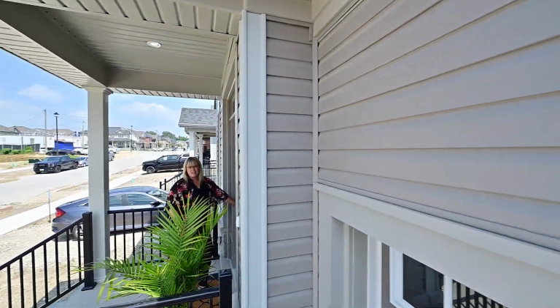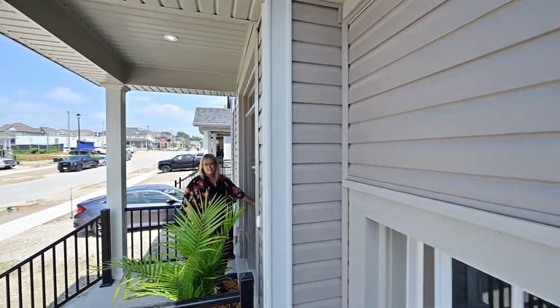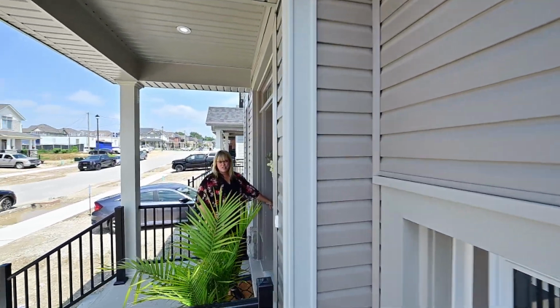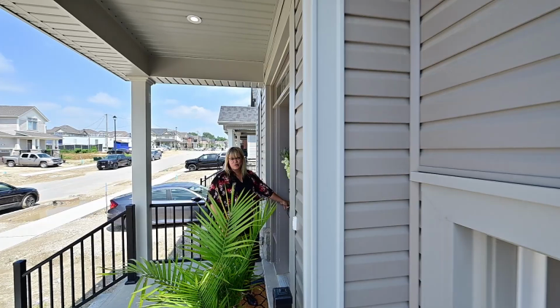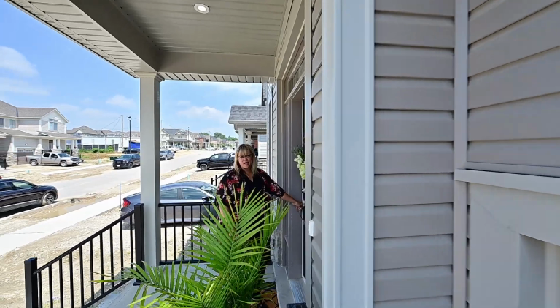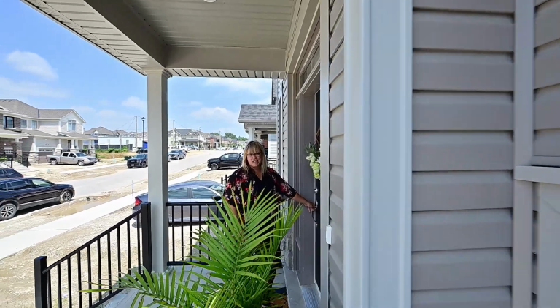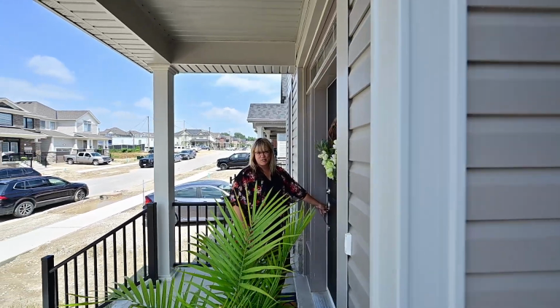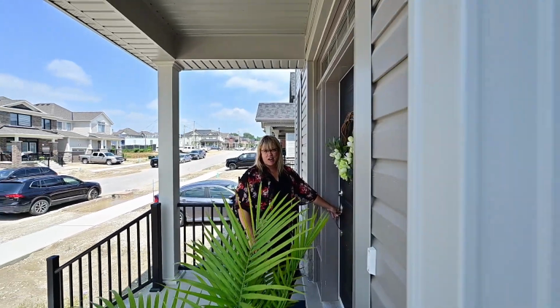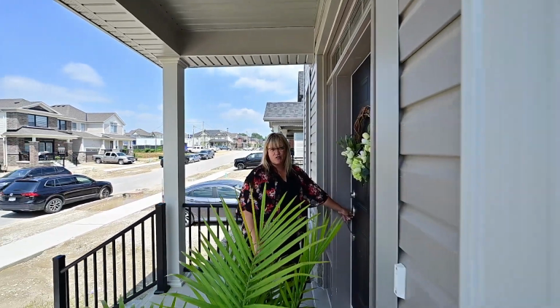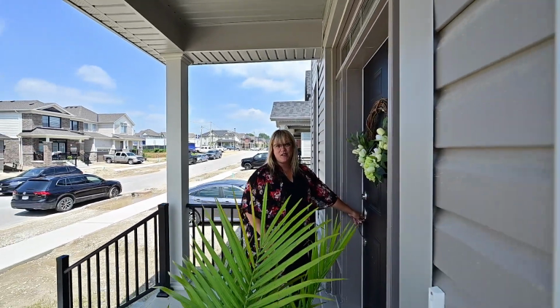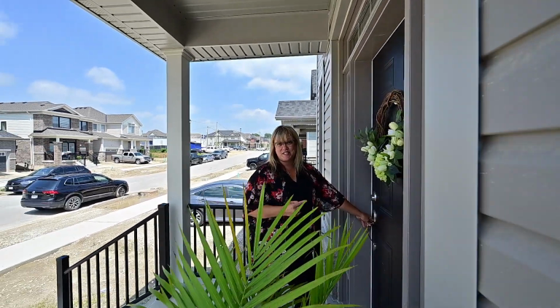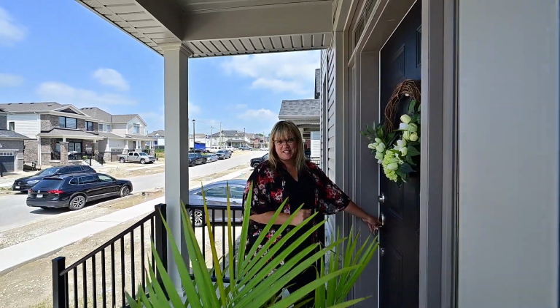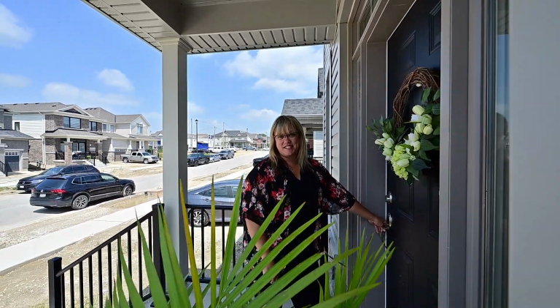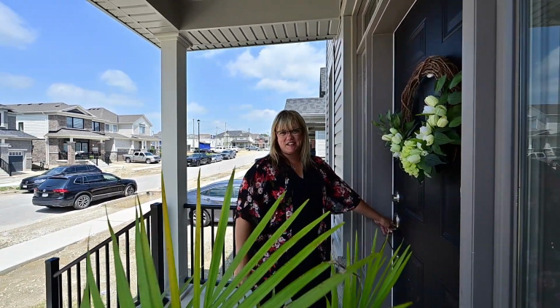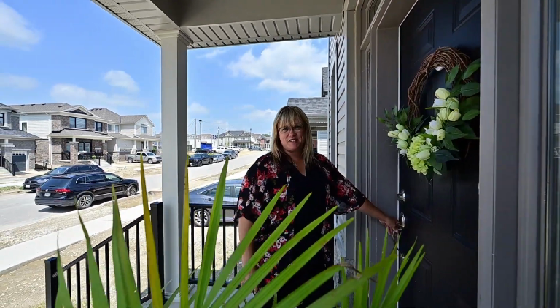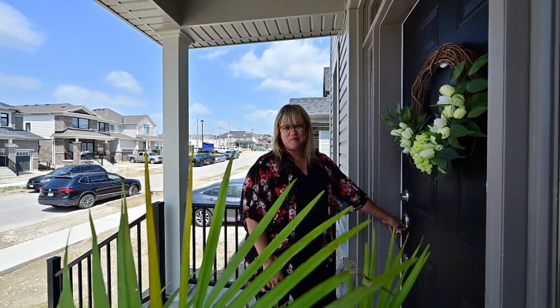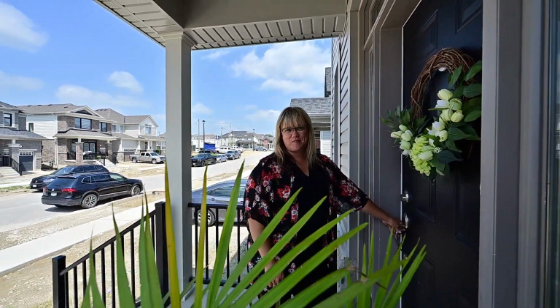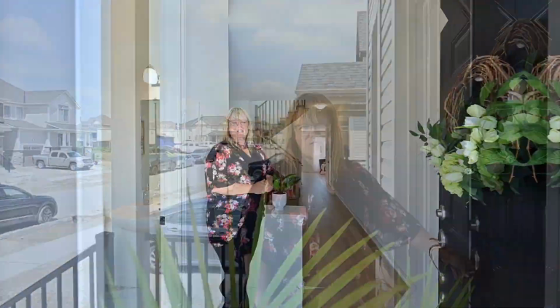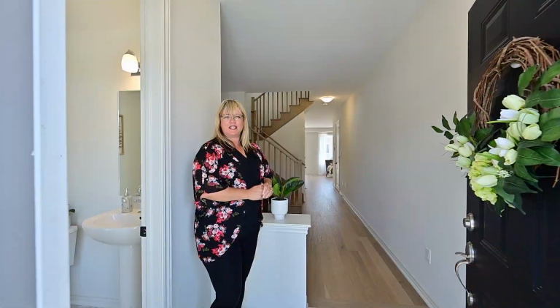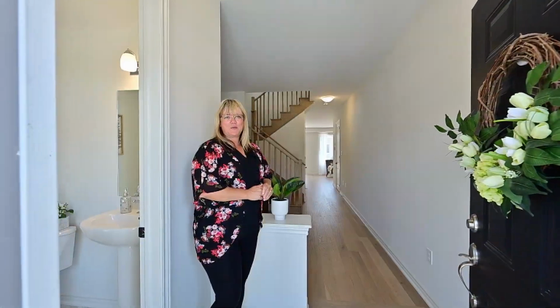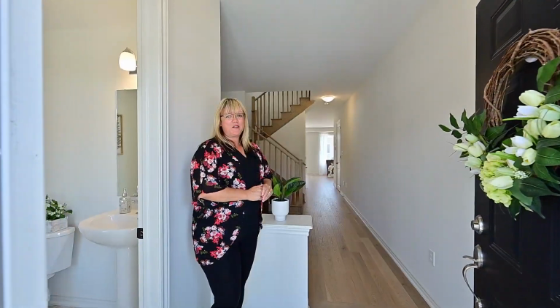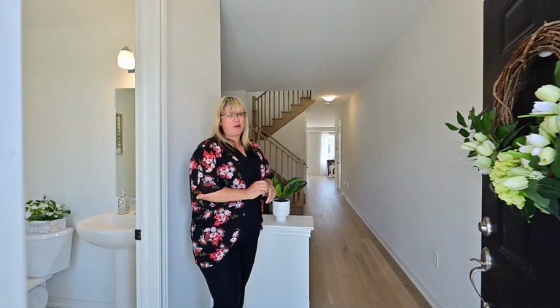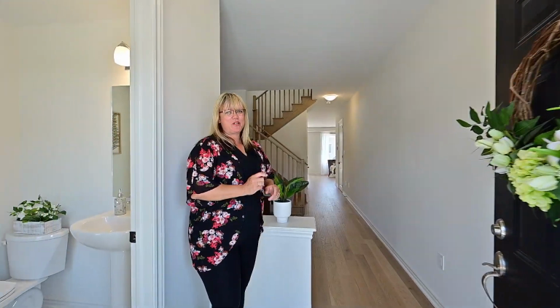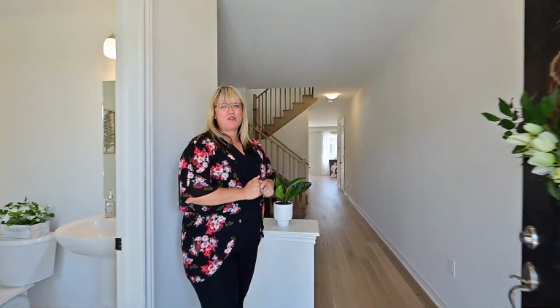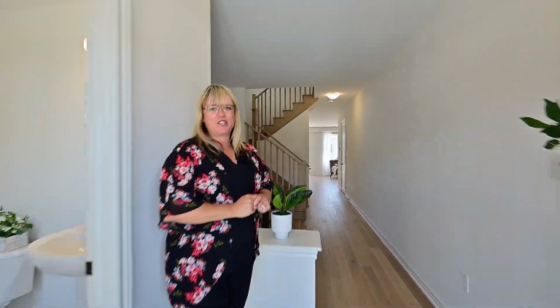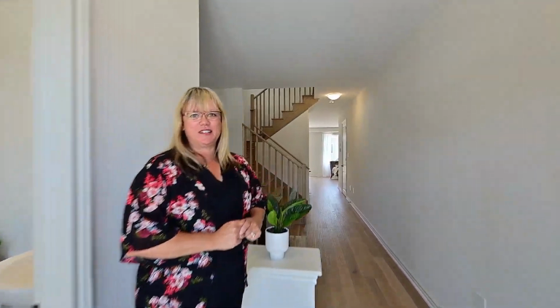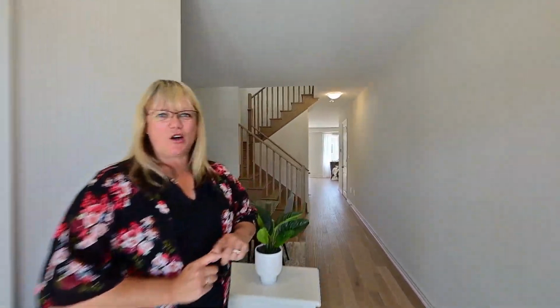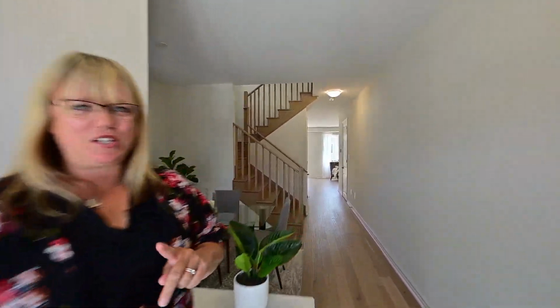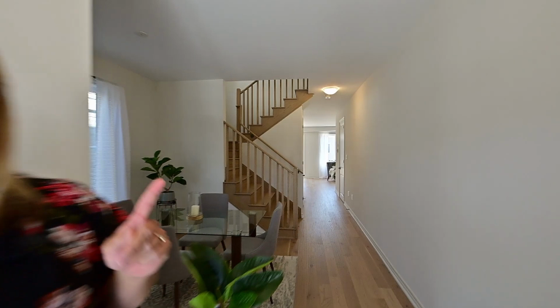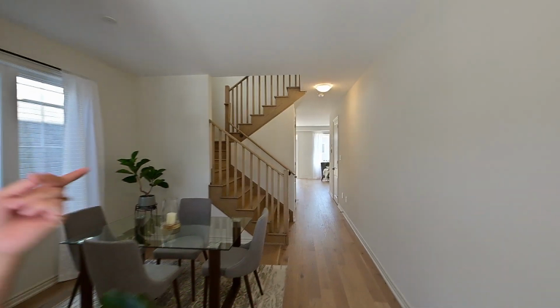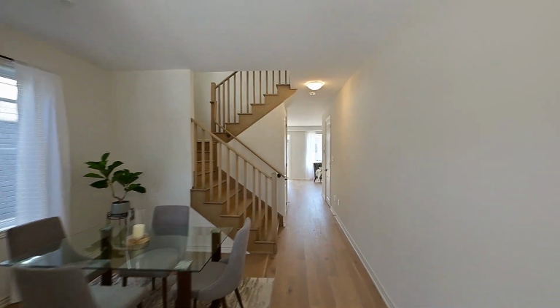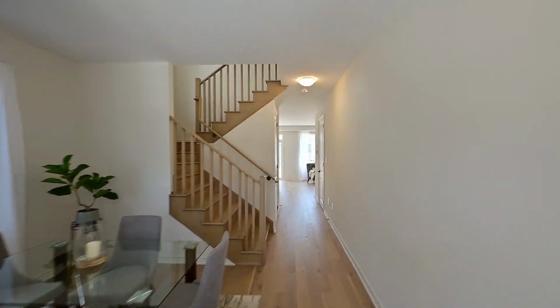This is 38 Das Drive — wait till you see inside. That's right, brand new construction. I'll meet you at the back of the home.